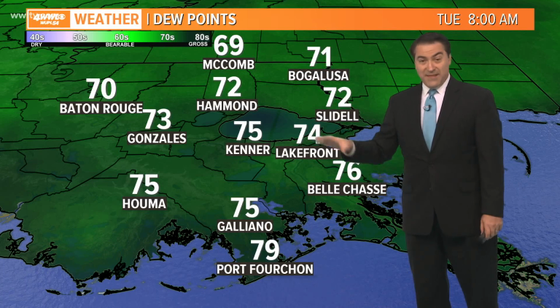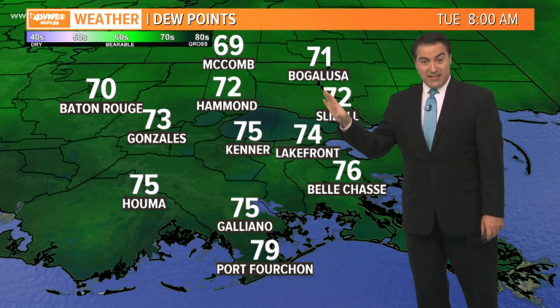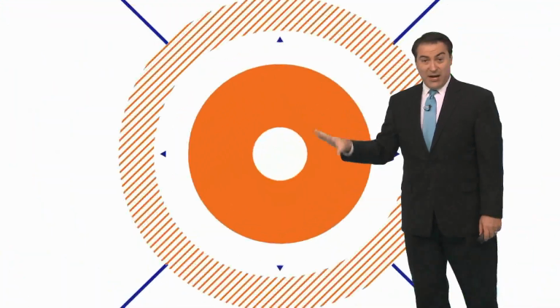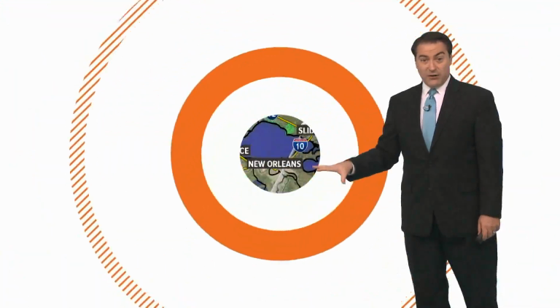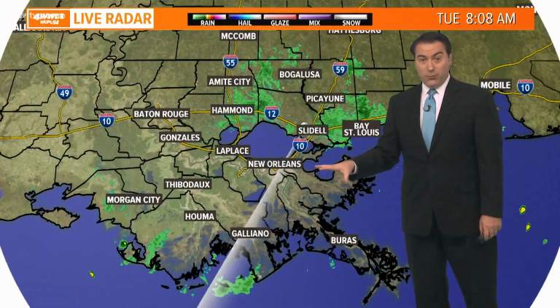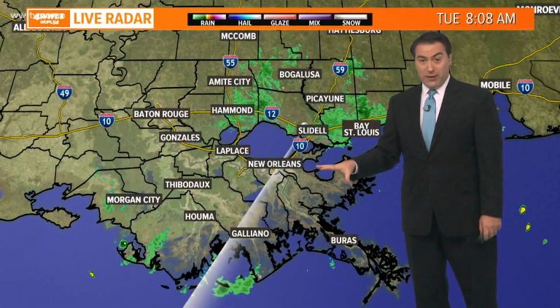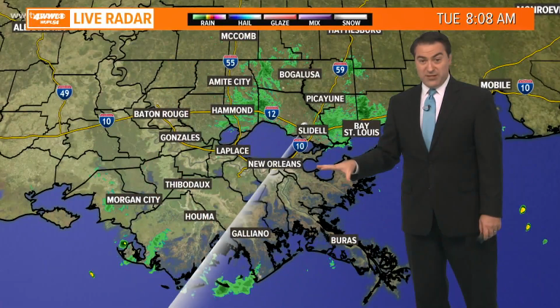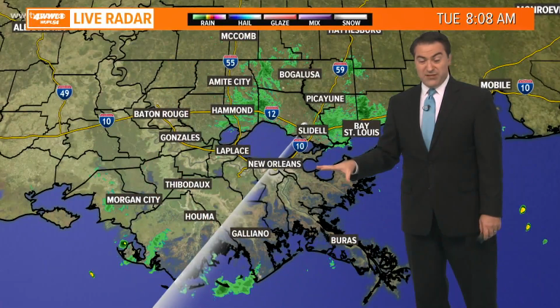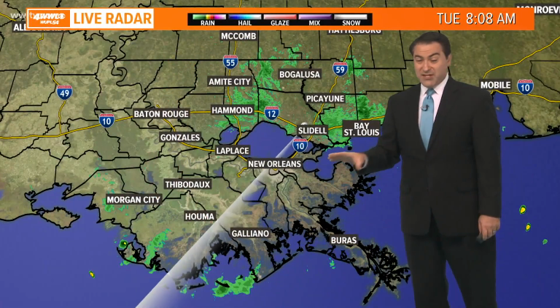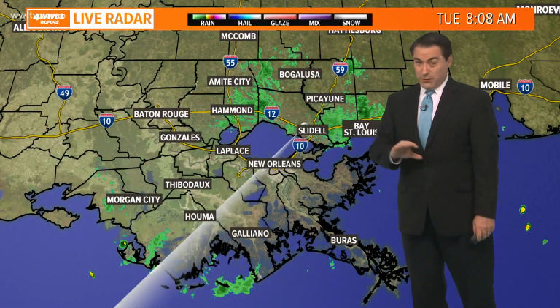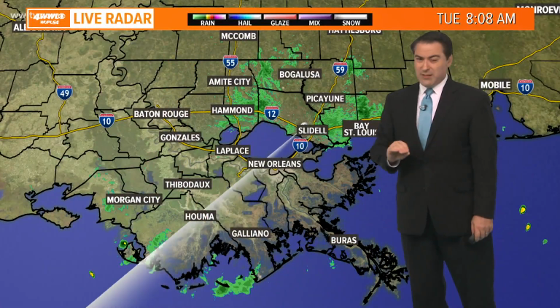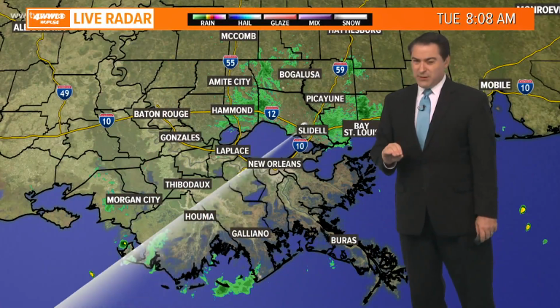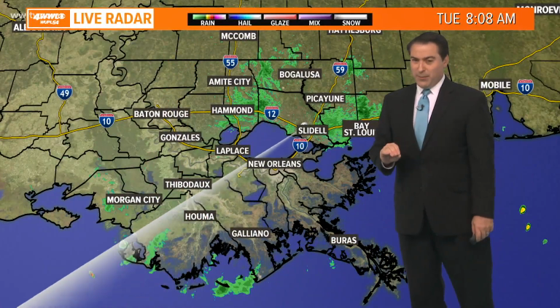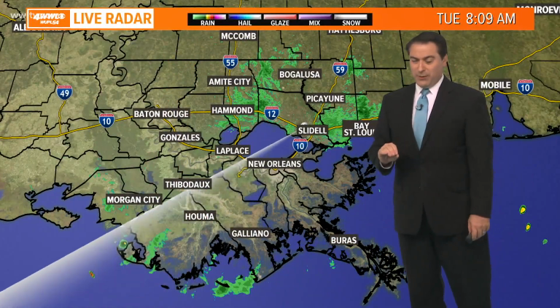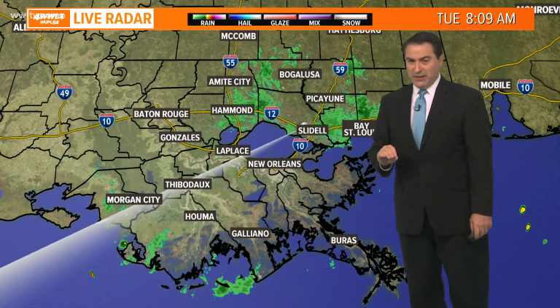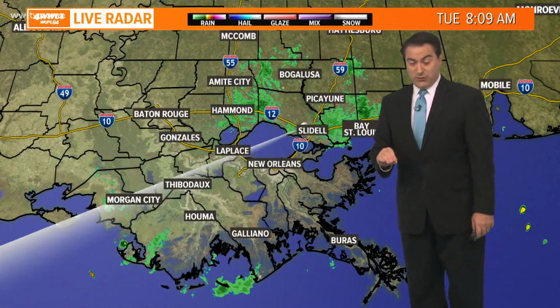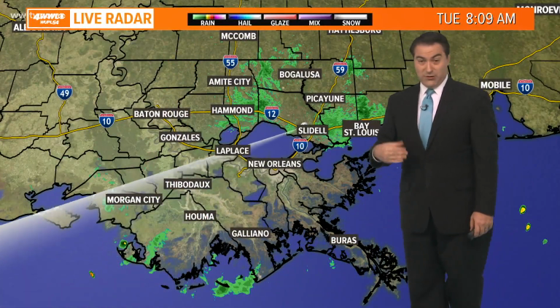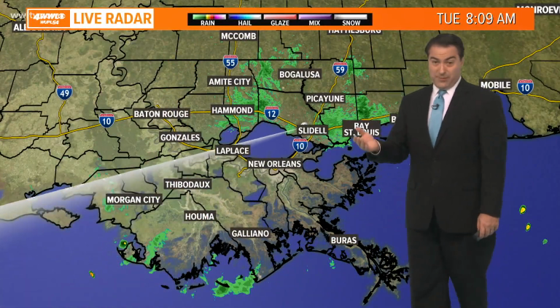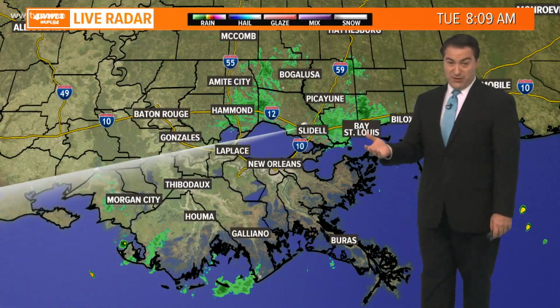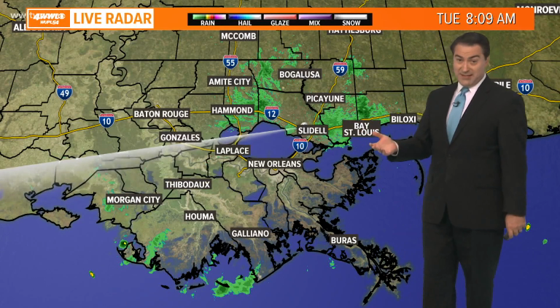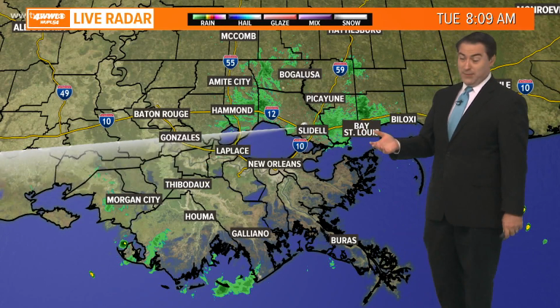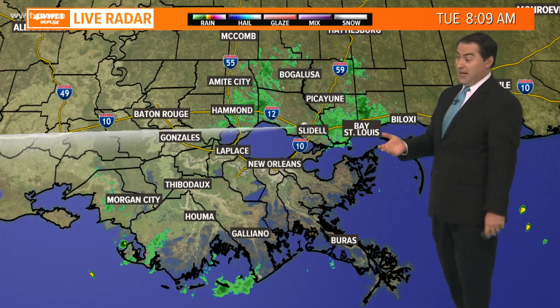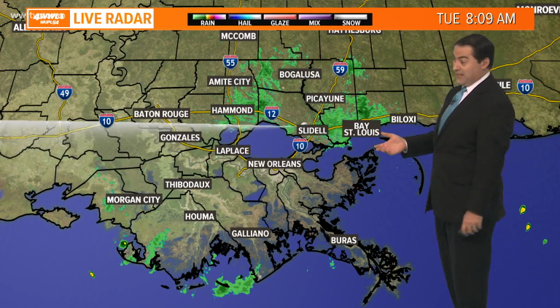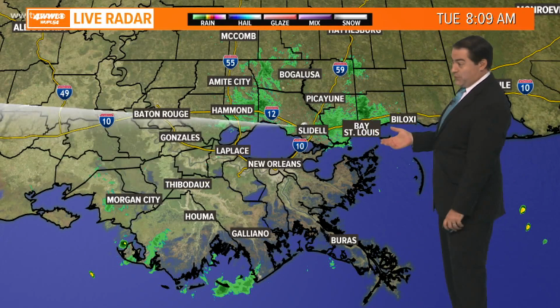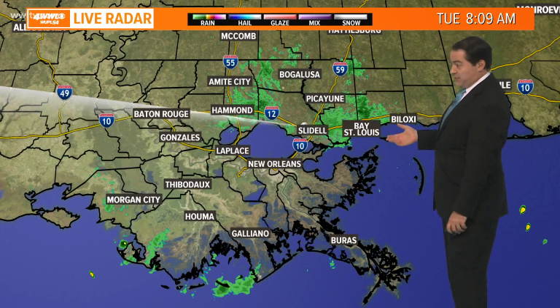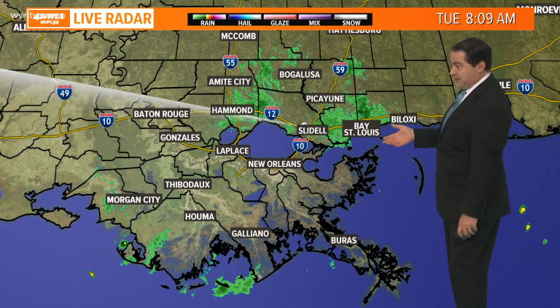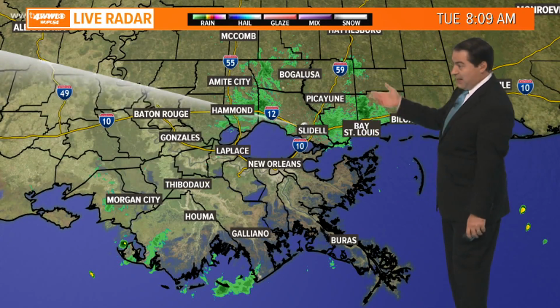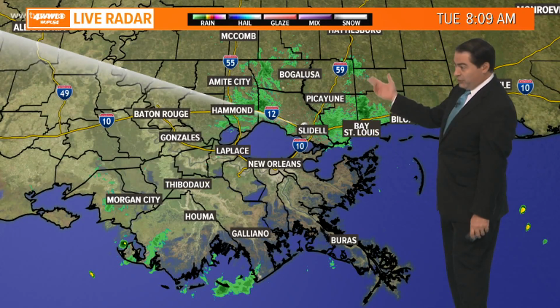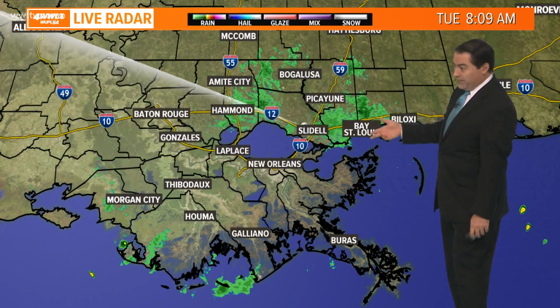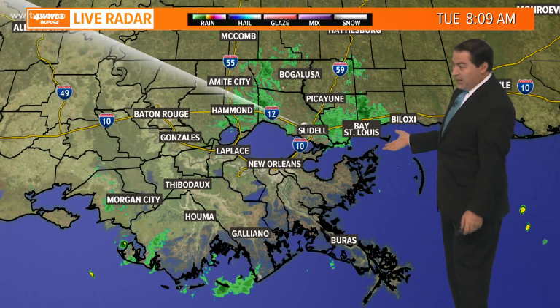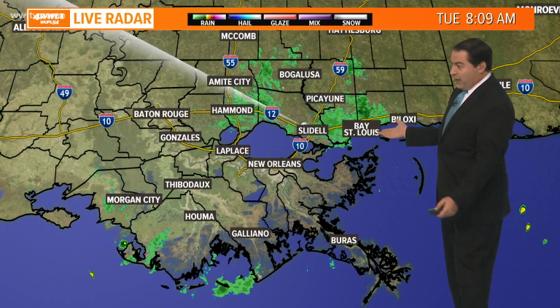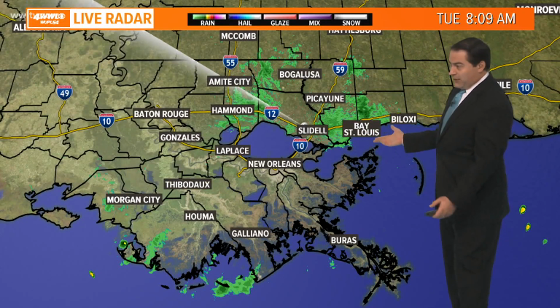That's going to knock our dew point numbers into the 60s, which is much more bearable when your temperatures get into the mid-90s, which we'll see this afternoon.